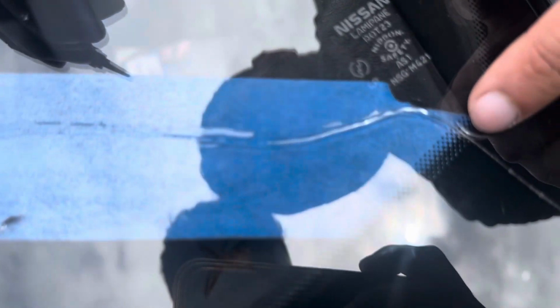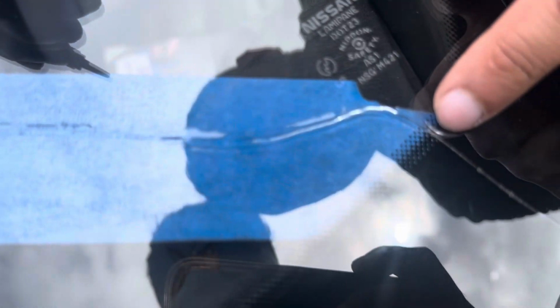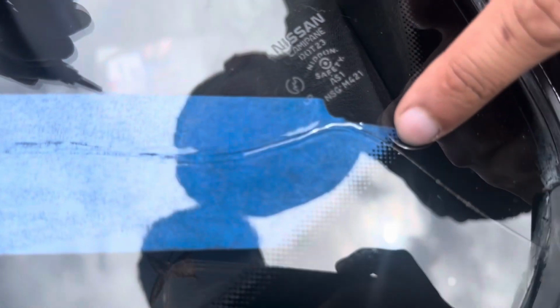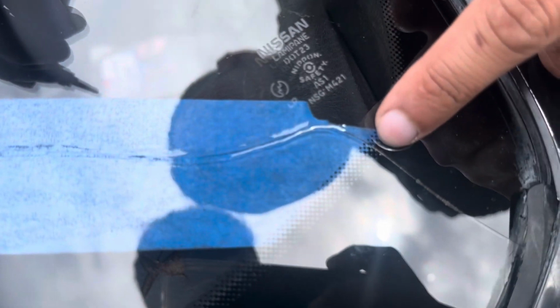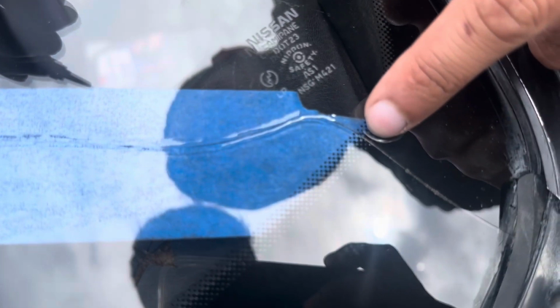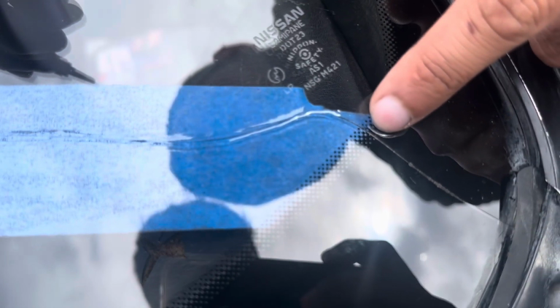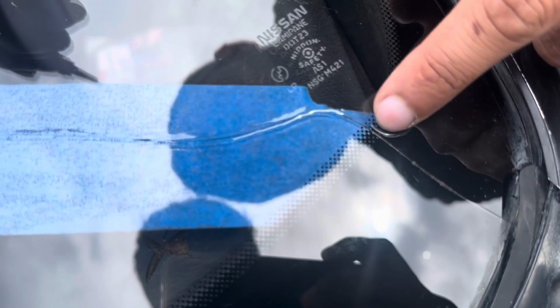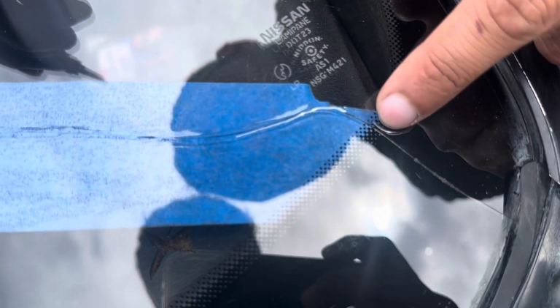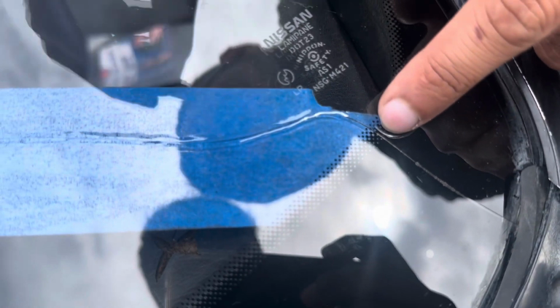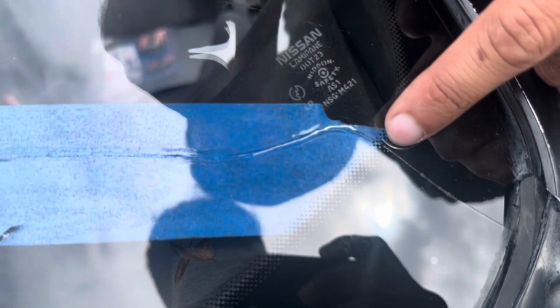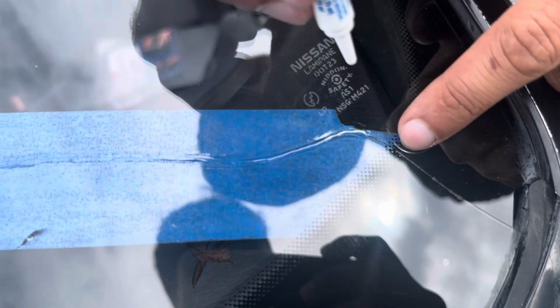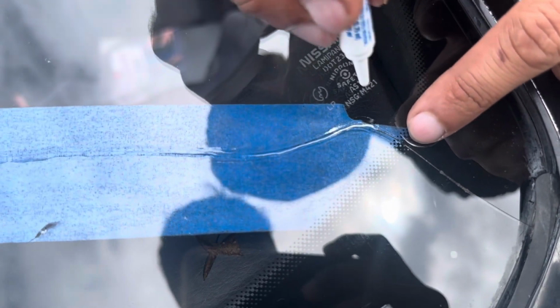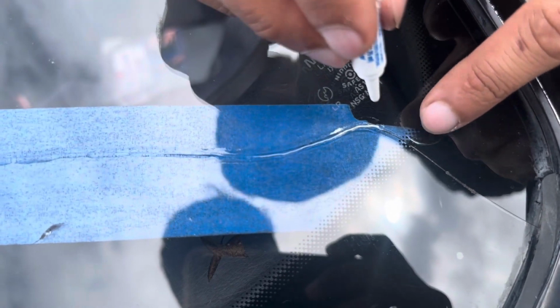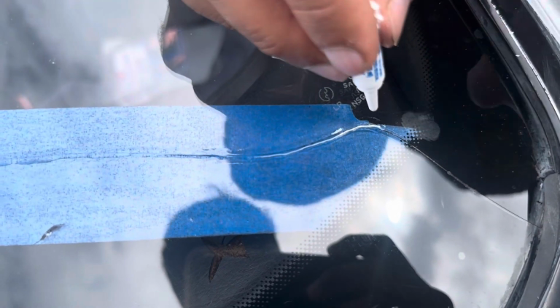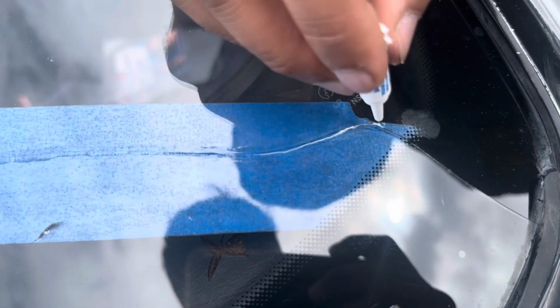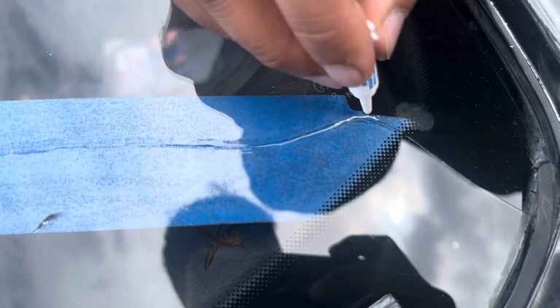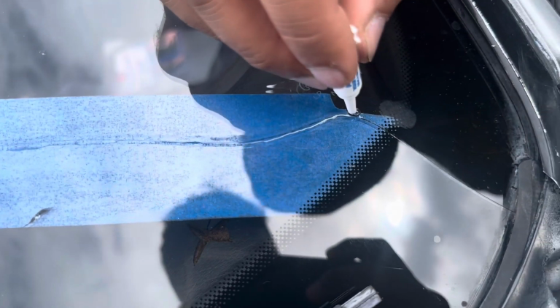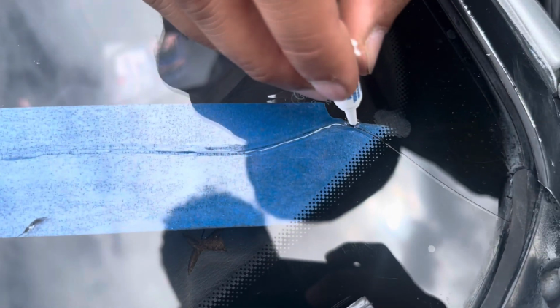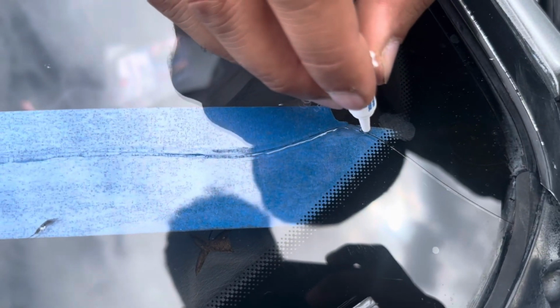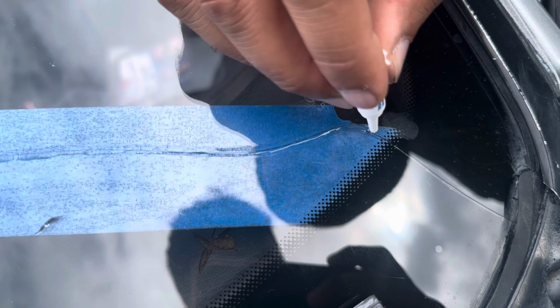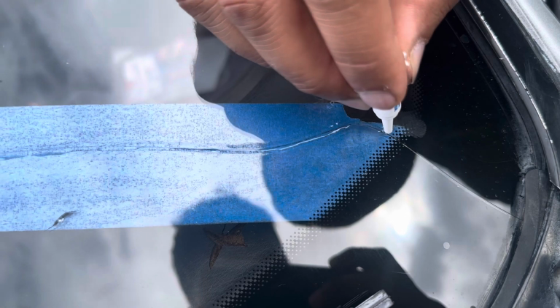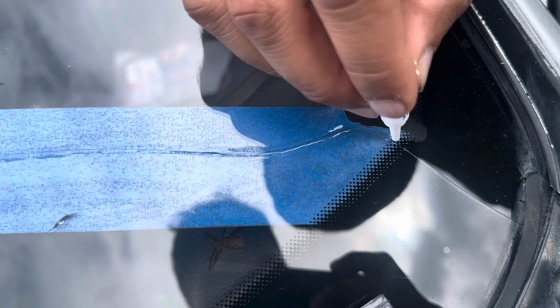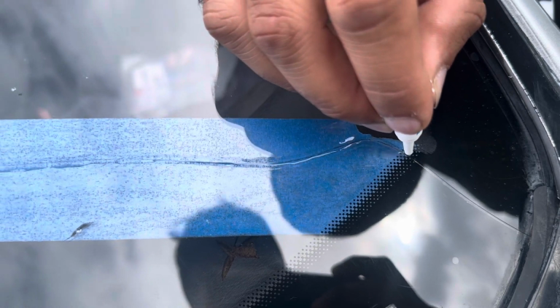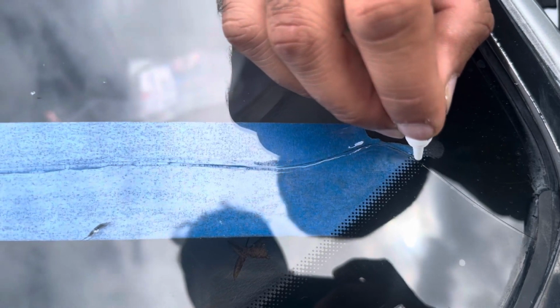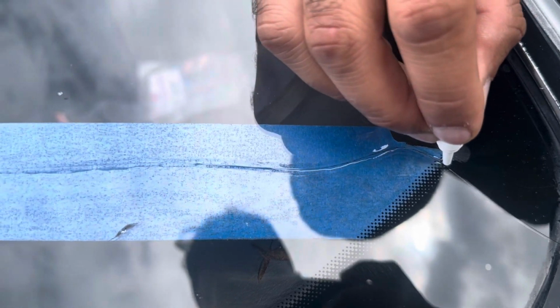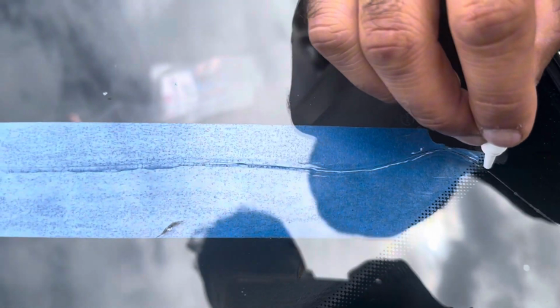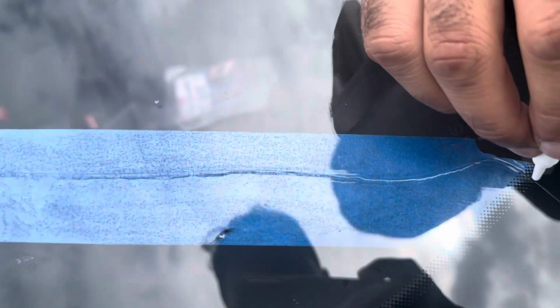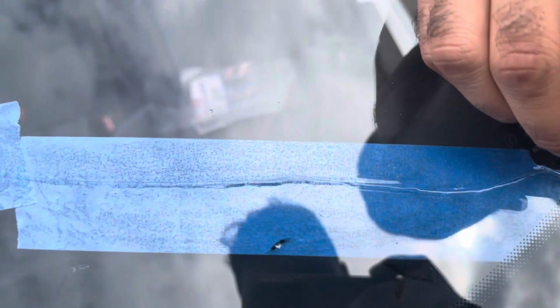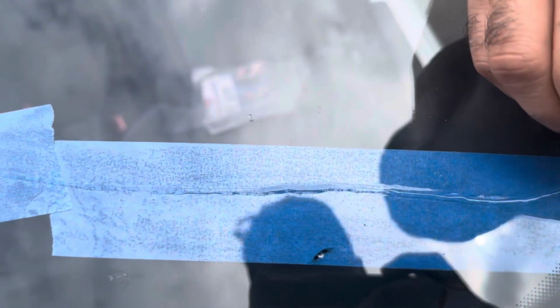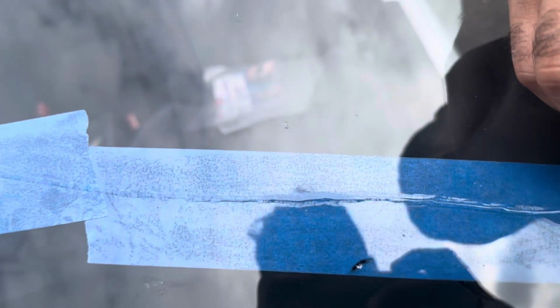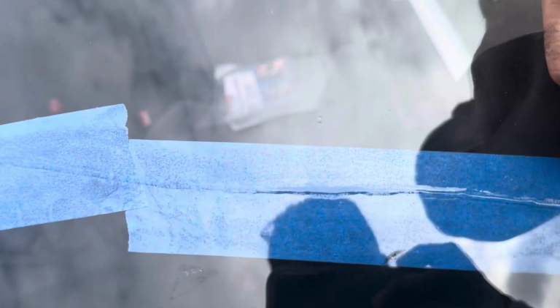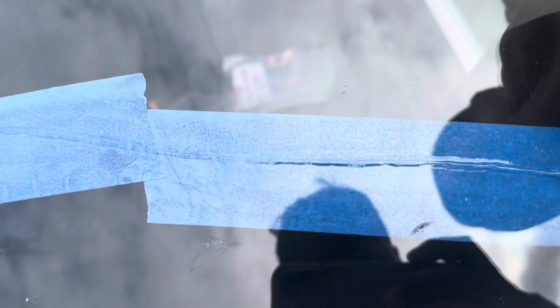Look, the color is changing by itself because the resin is sliding in. It's almost like you don't see the crack anymore.